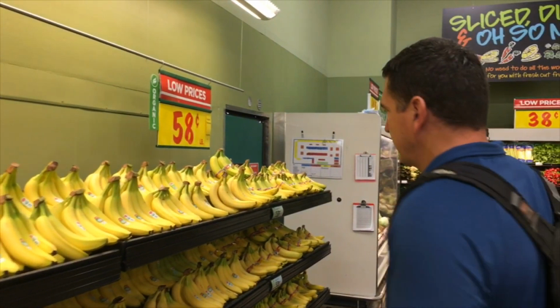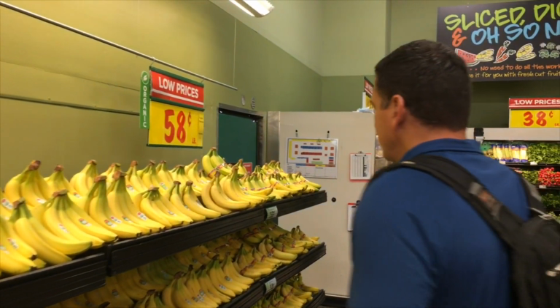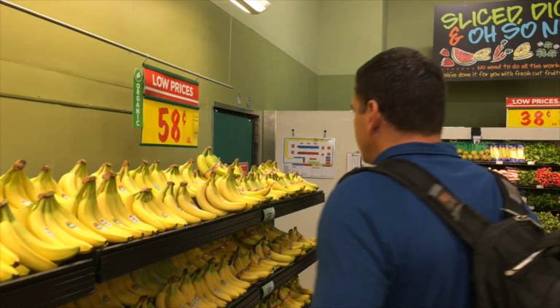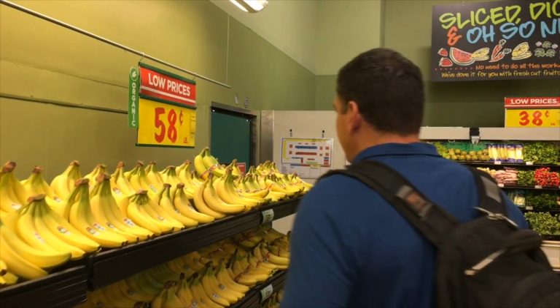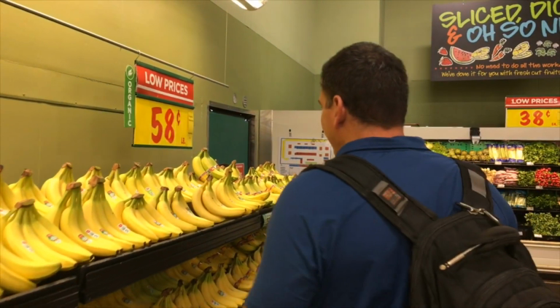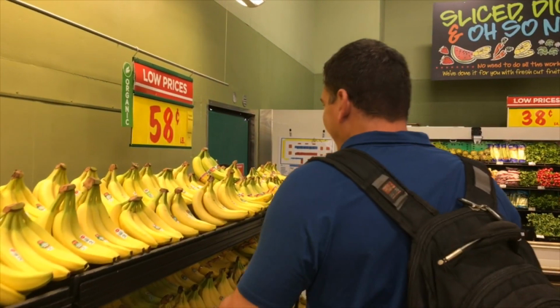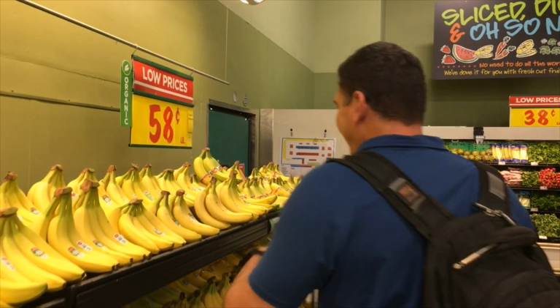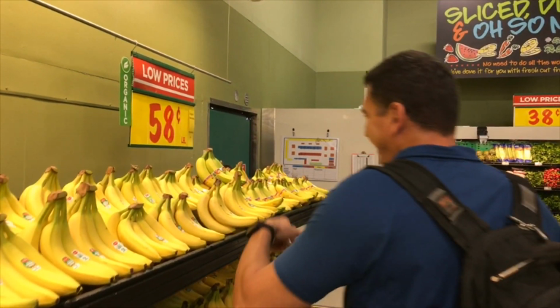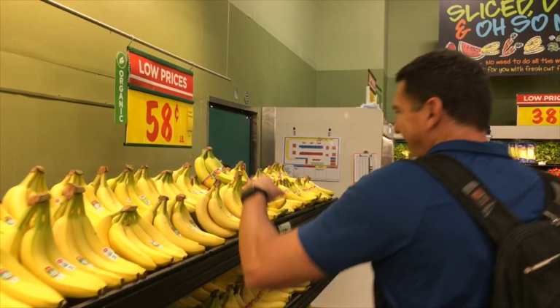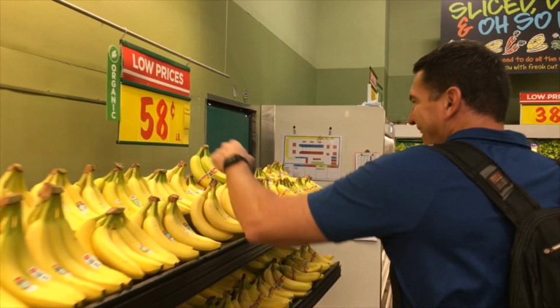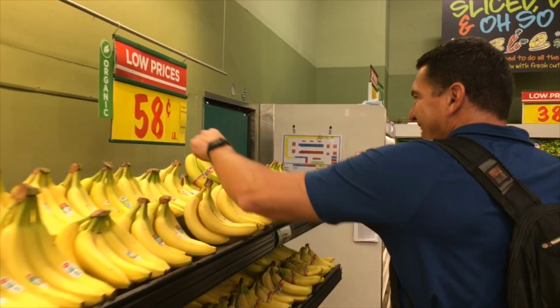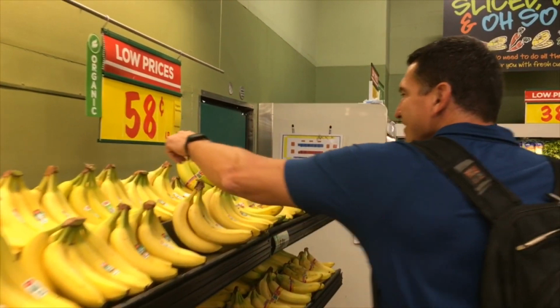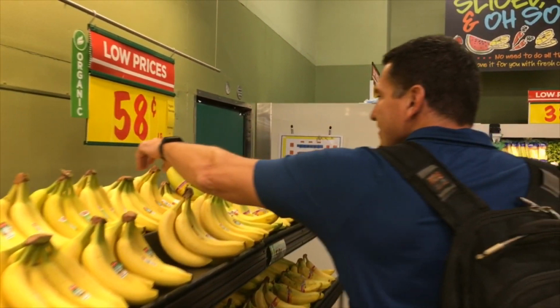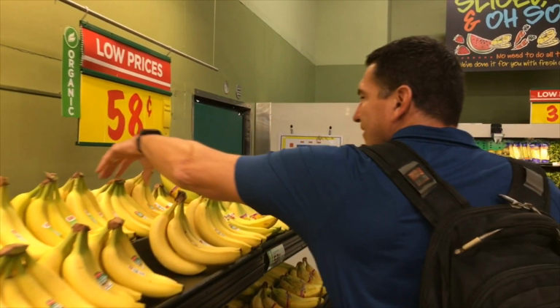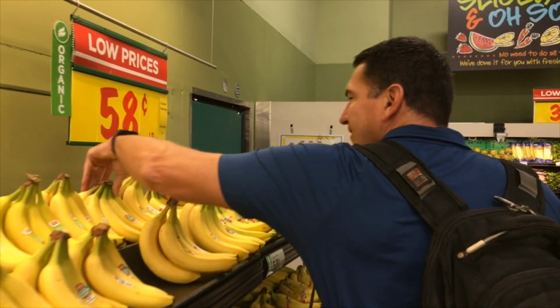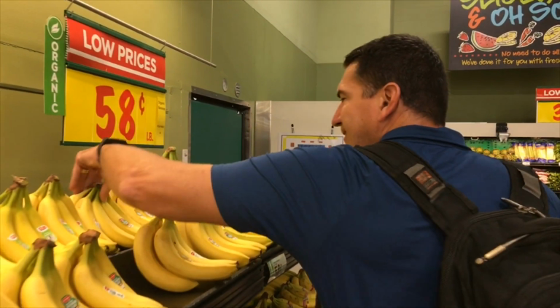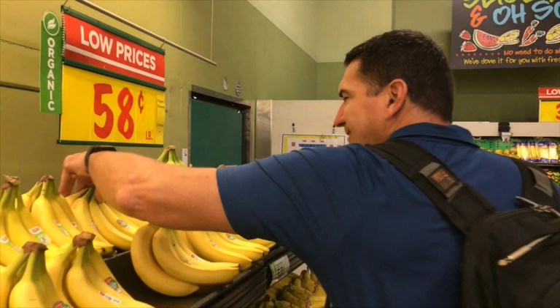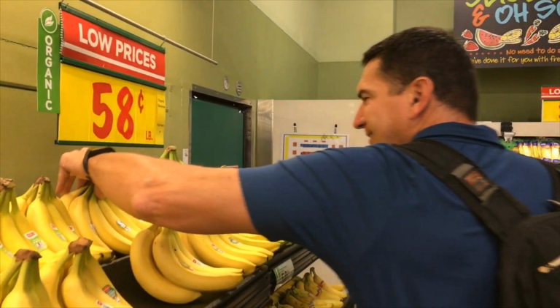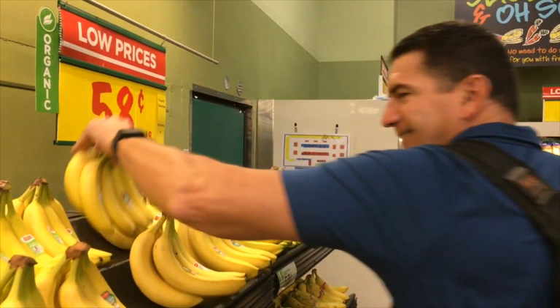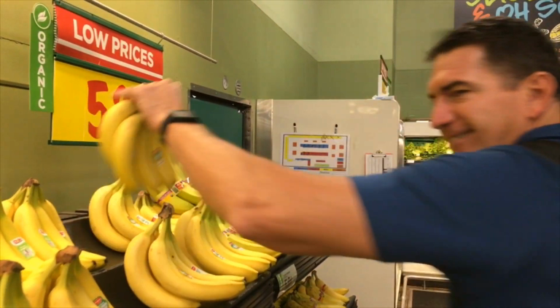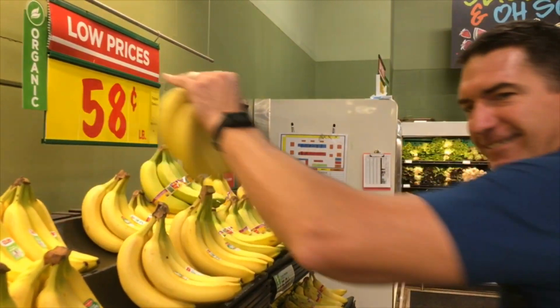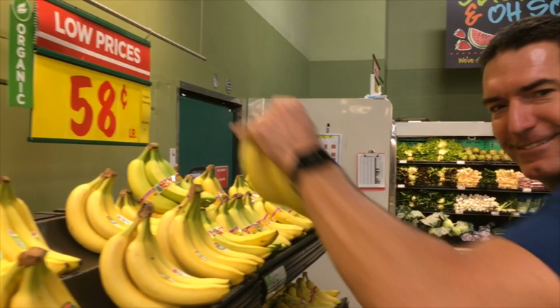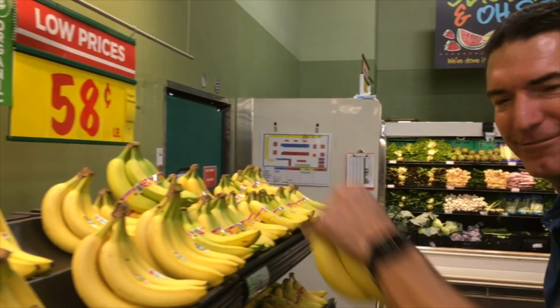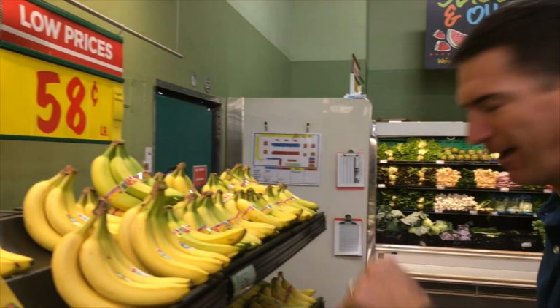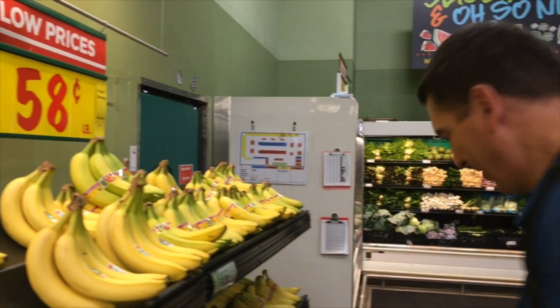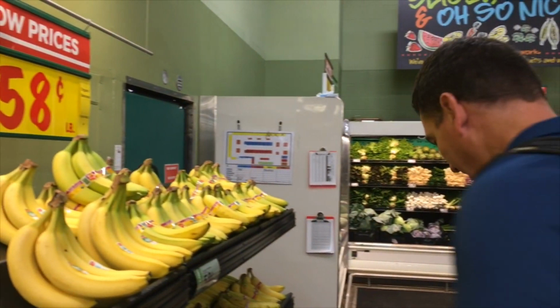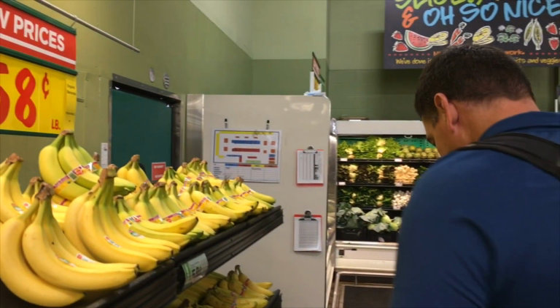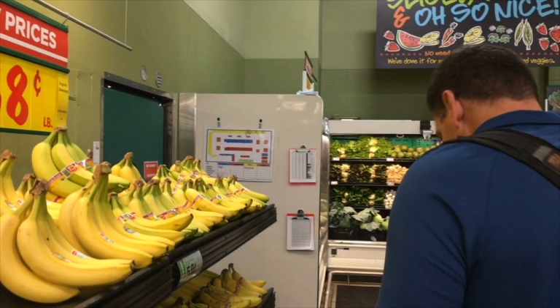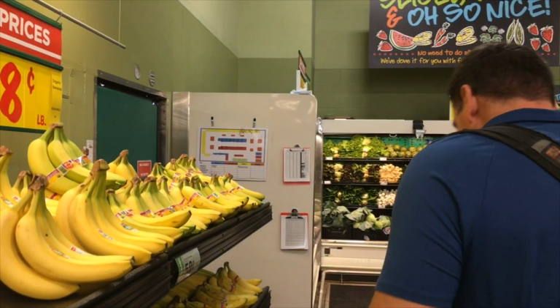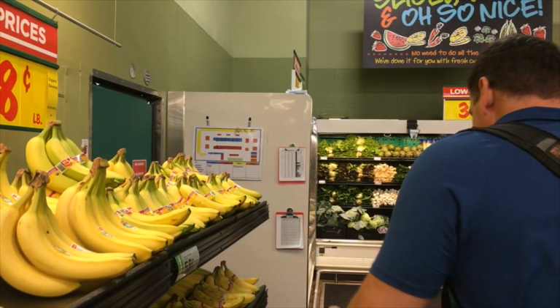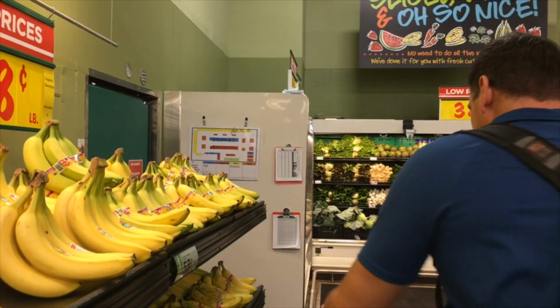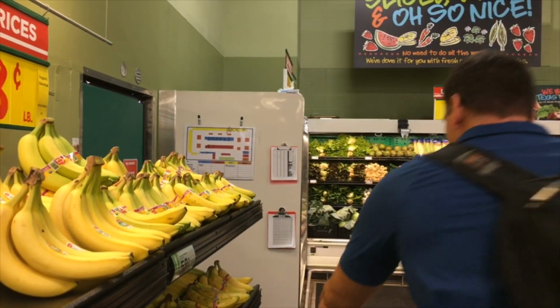We'll go with the extra ten cents and get the organic banana. I'm an organic person all the way.